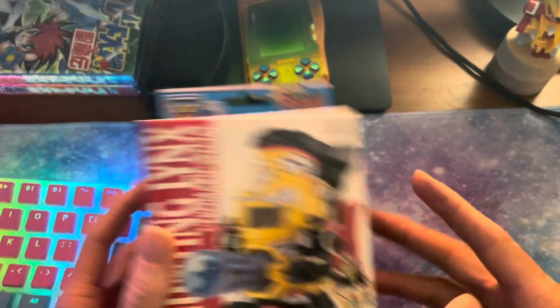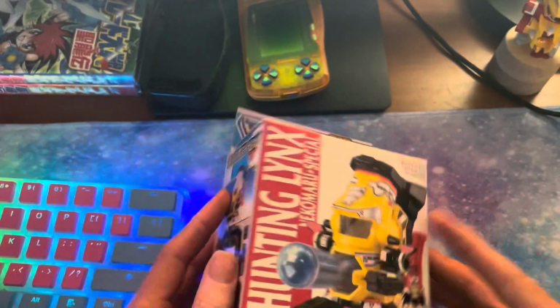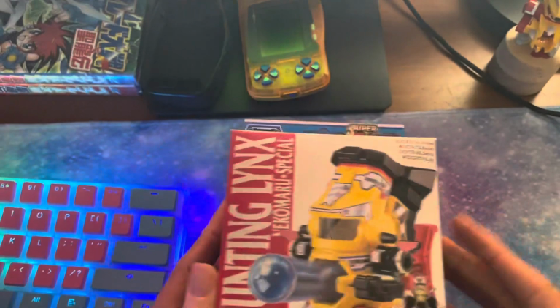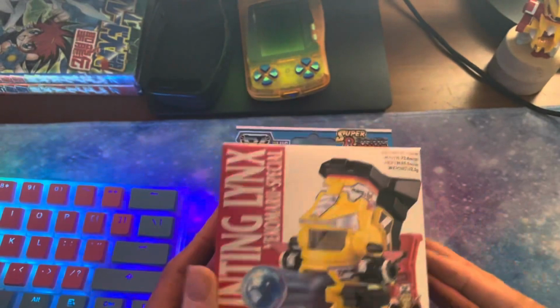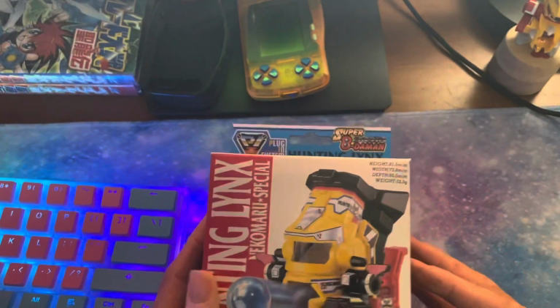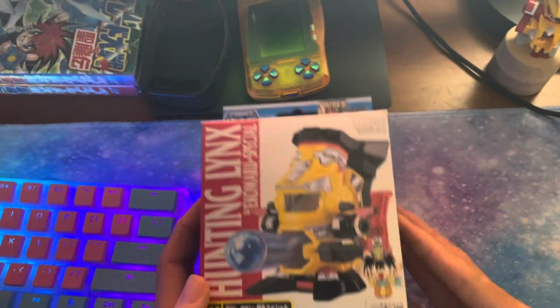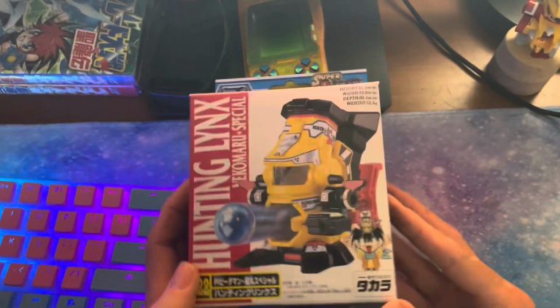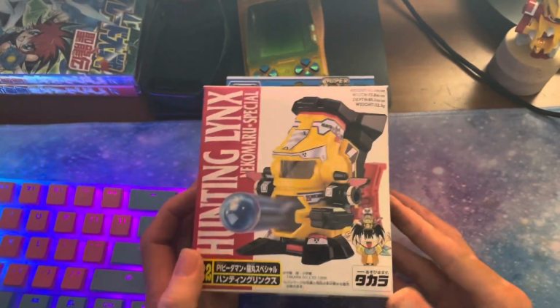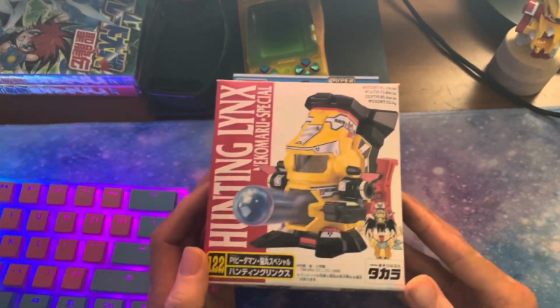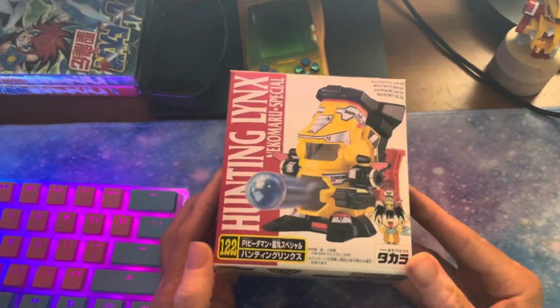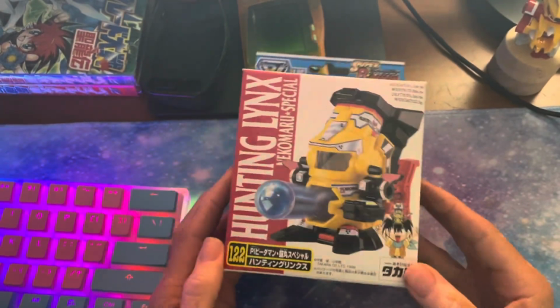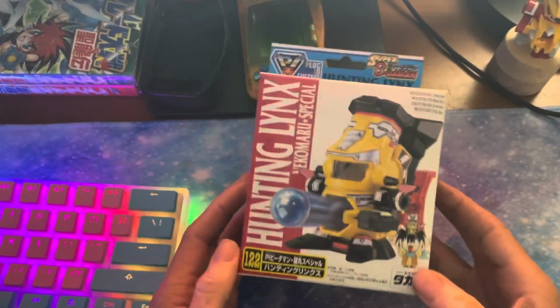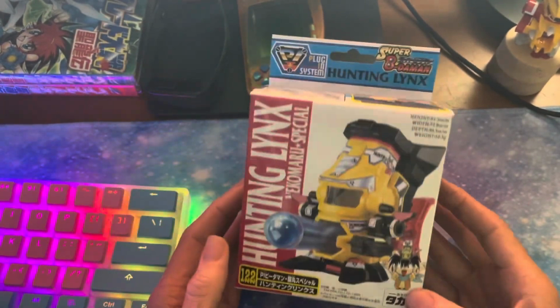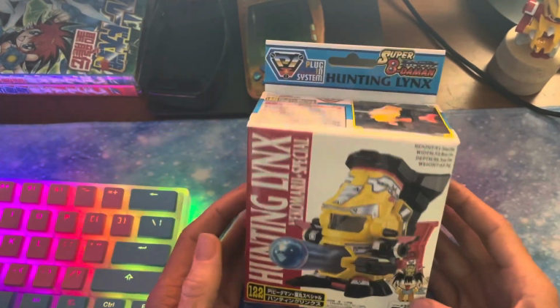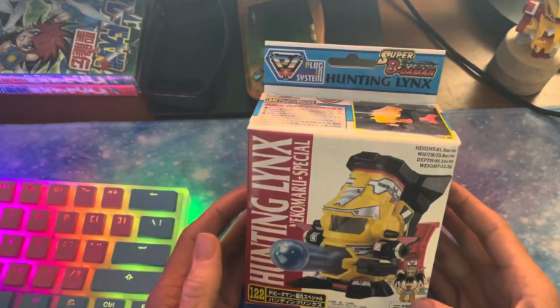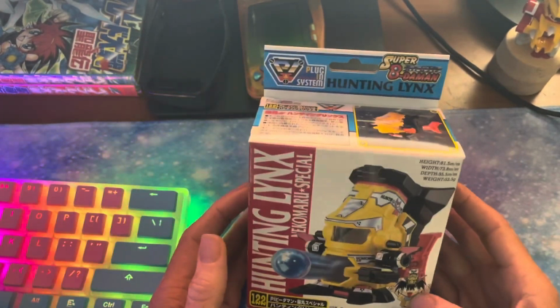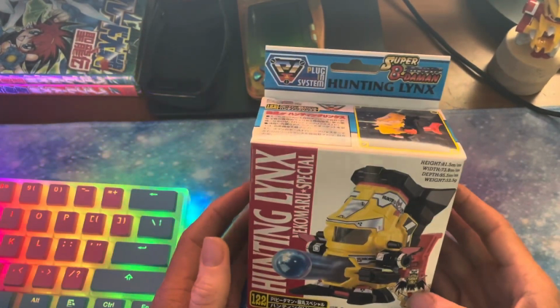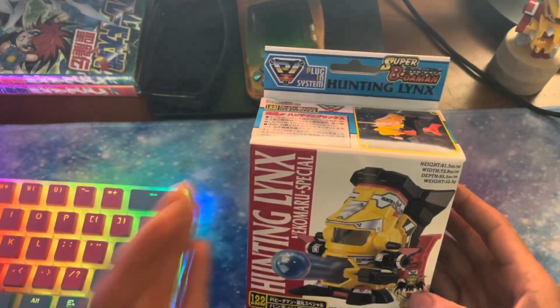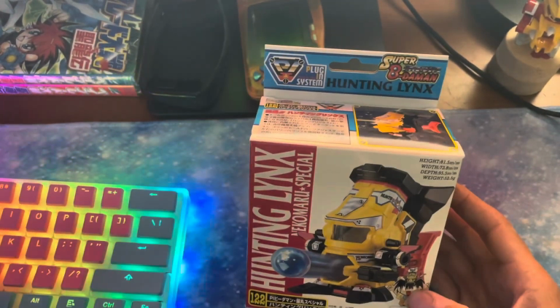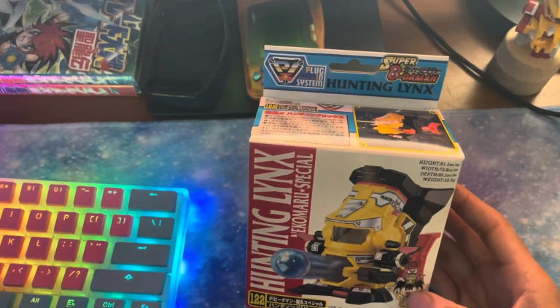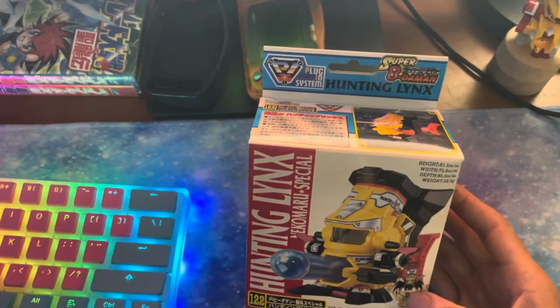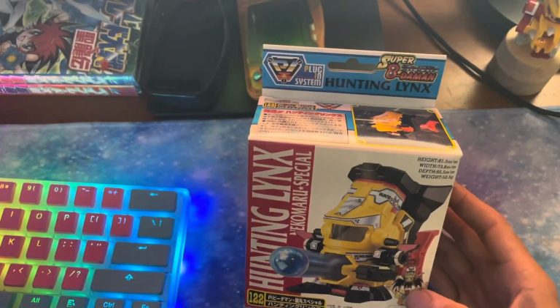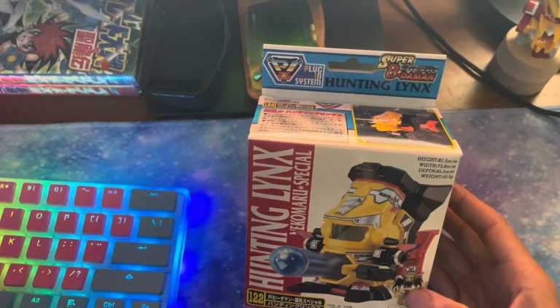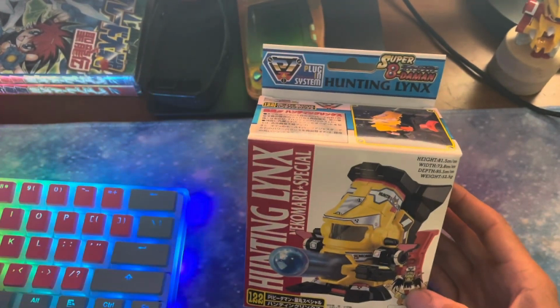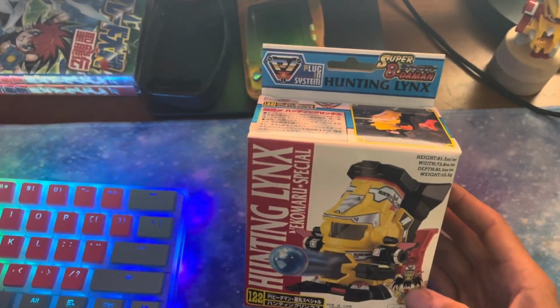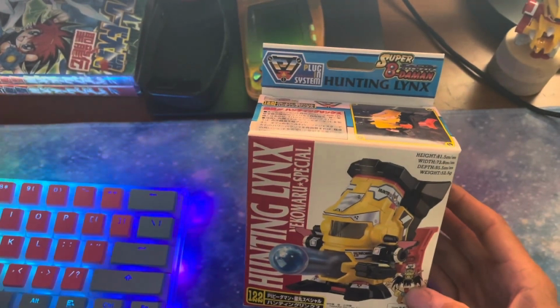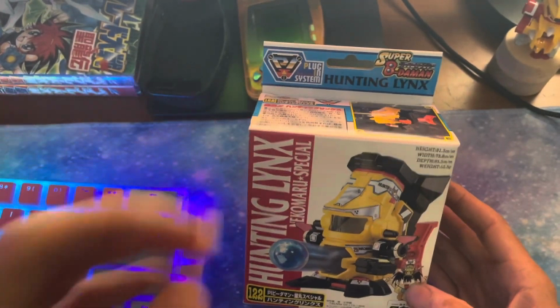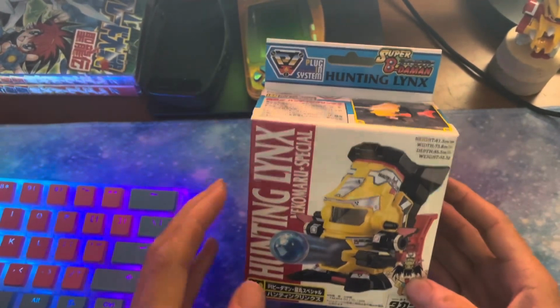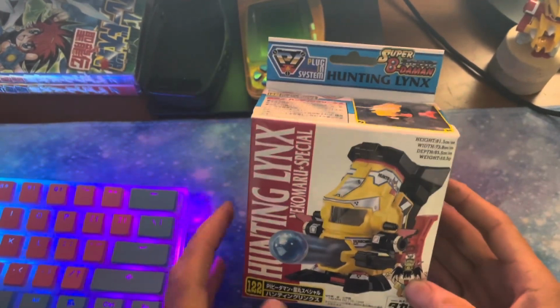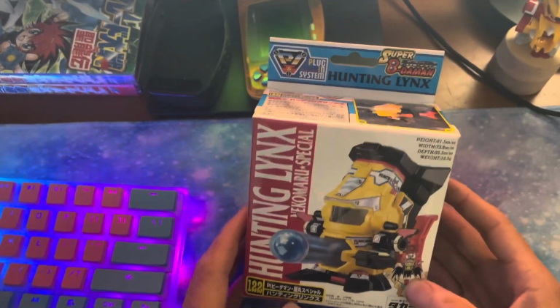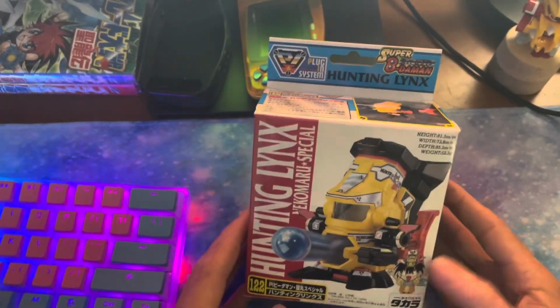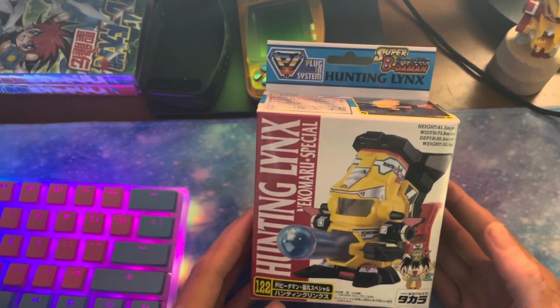Hey guys, how's it going? Today we are unboxing a Super Beat-em-on. This is Hunting Lynx.